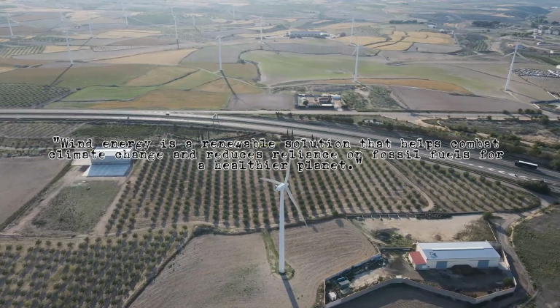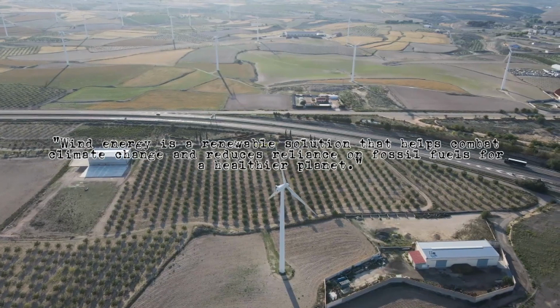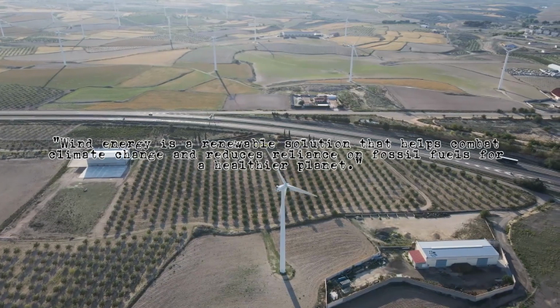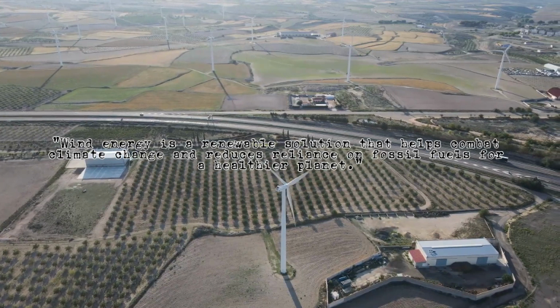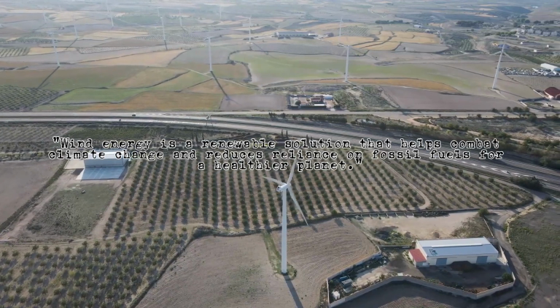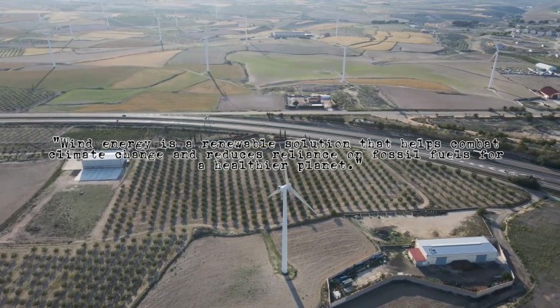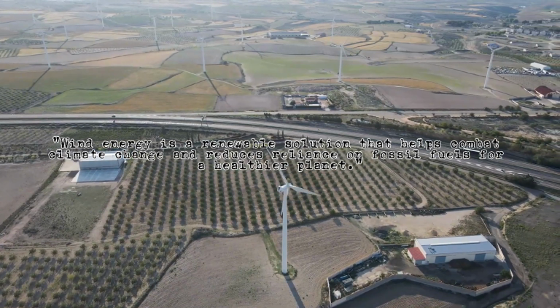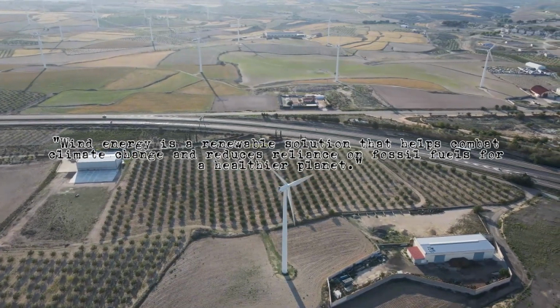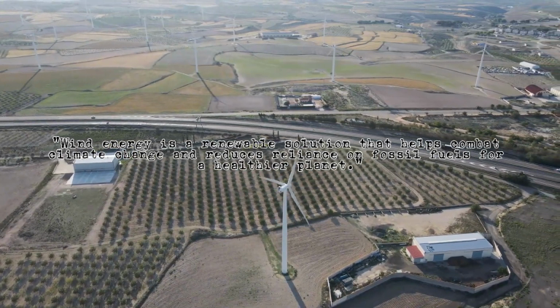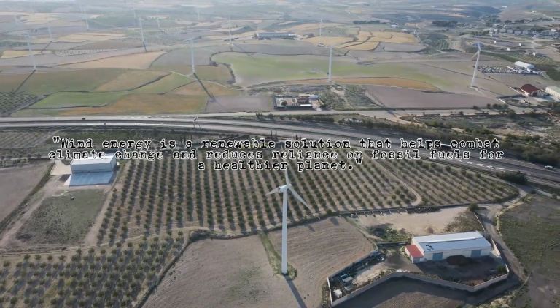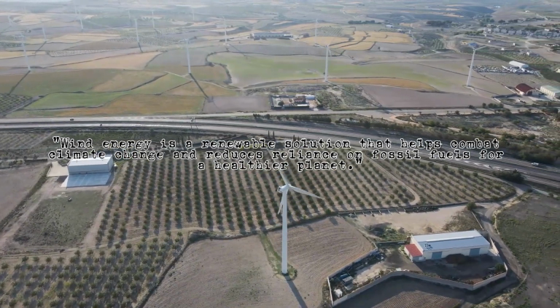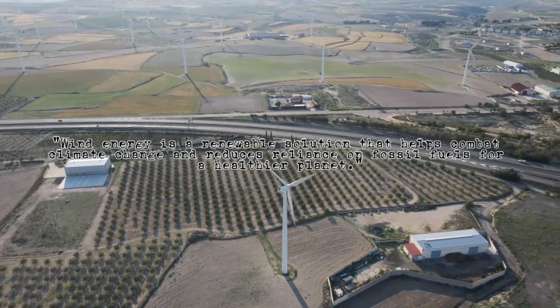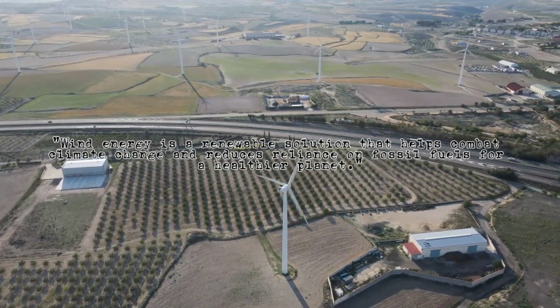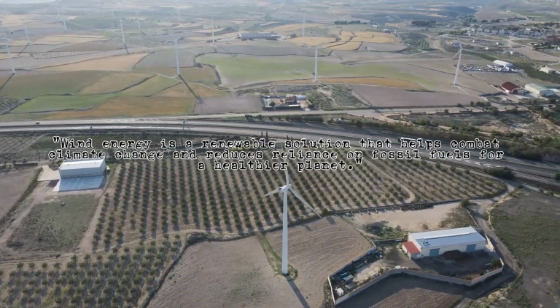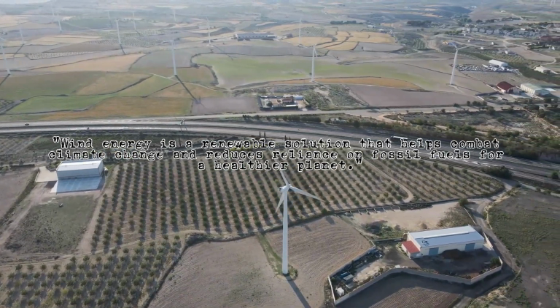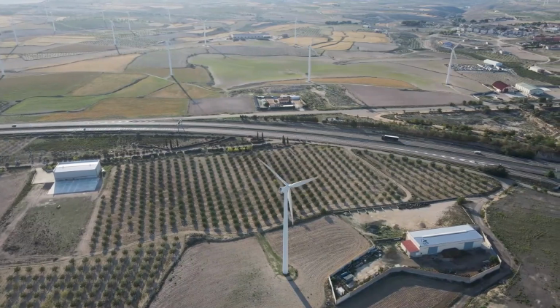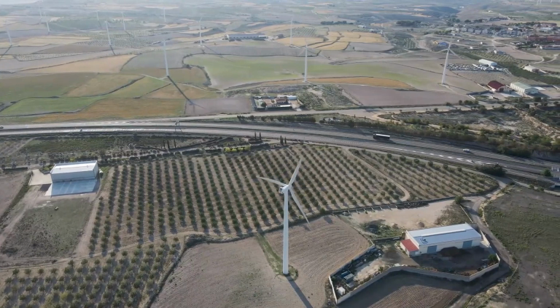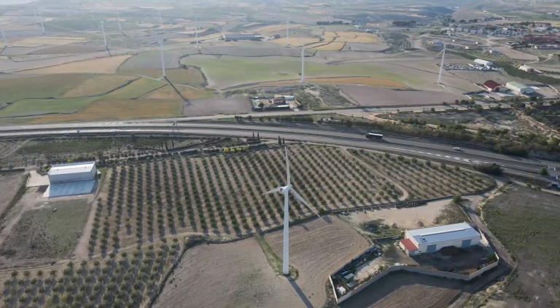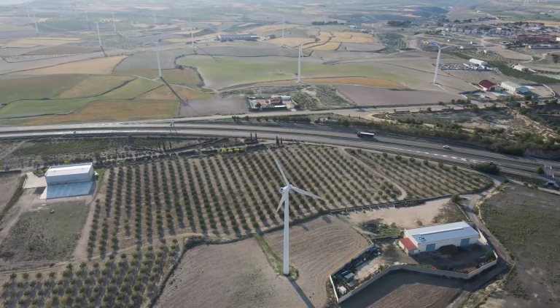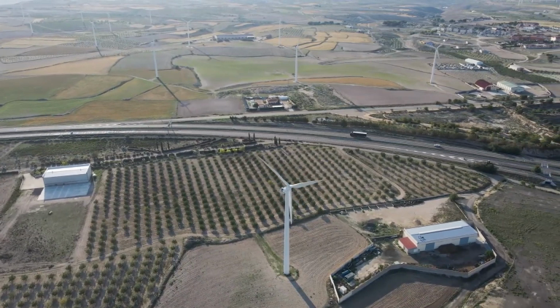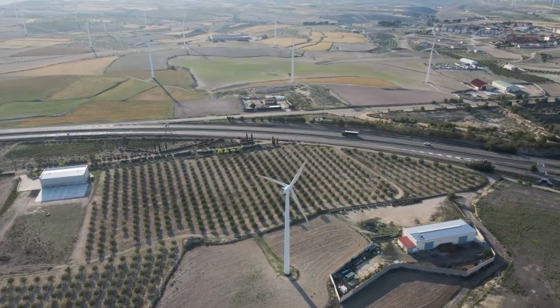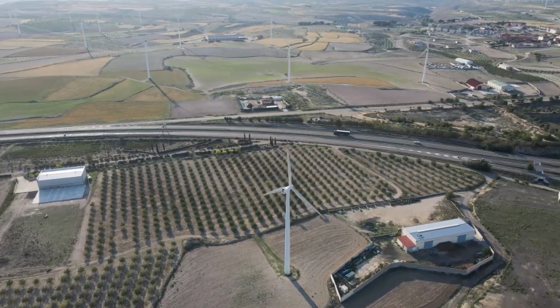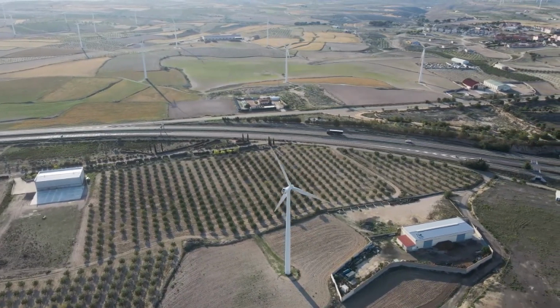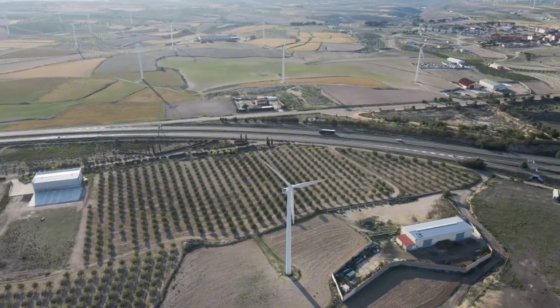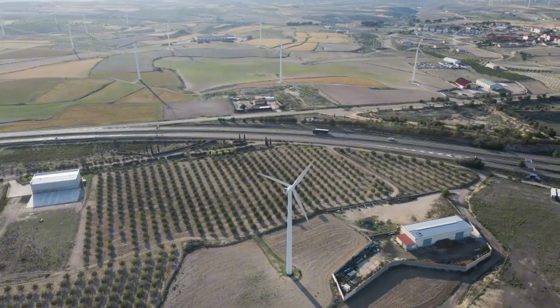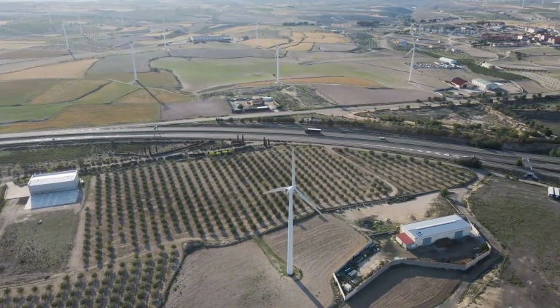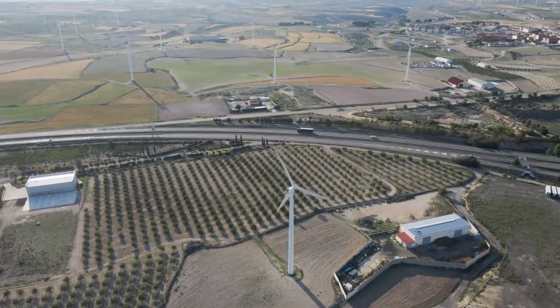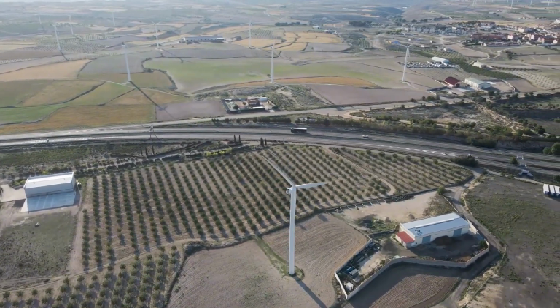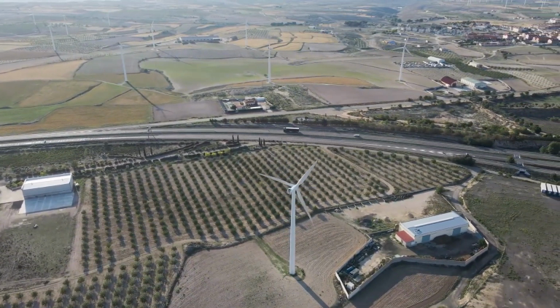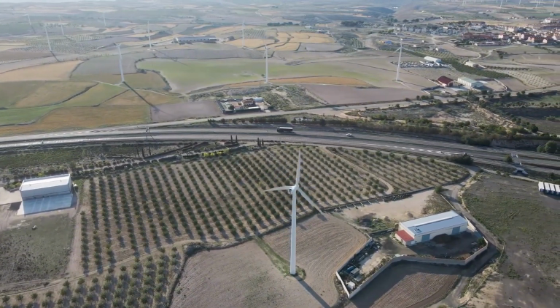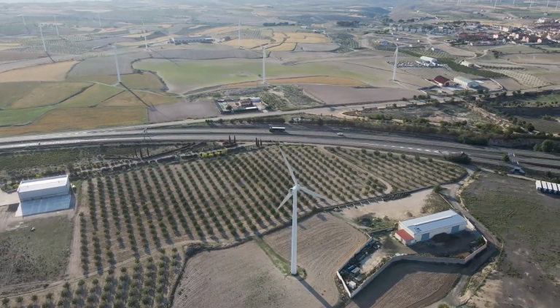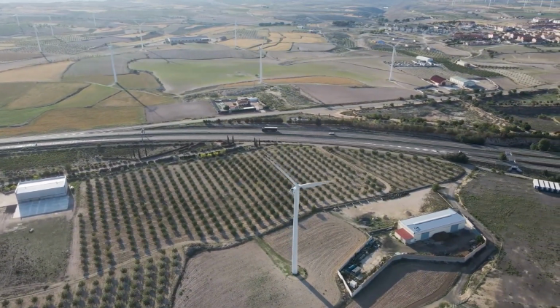So buckle up as we explore the fascinating world of wind turbines and how they're shaping a brighter, more sustainable future for everyone.